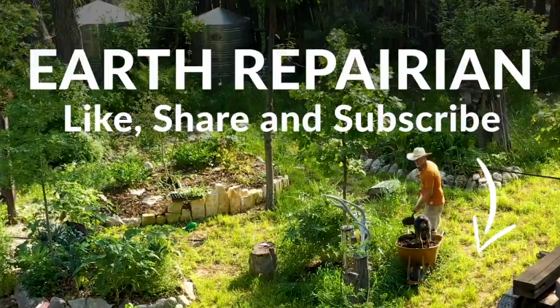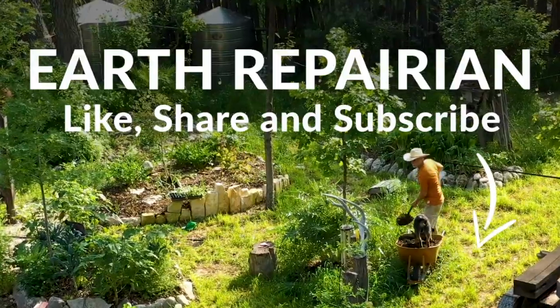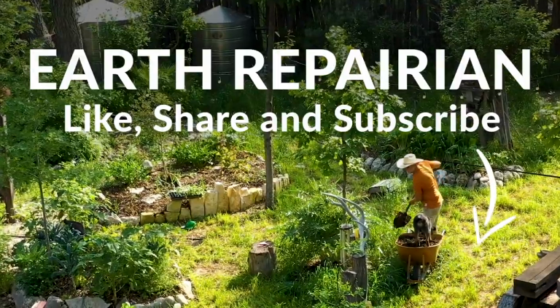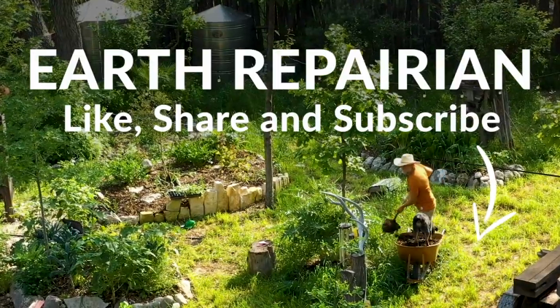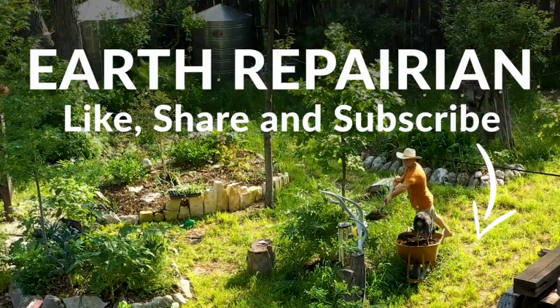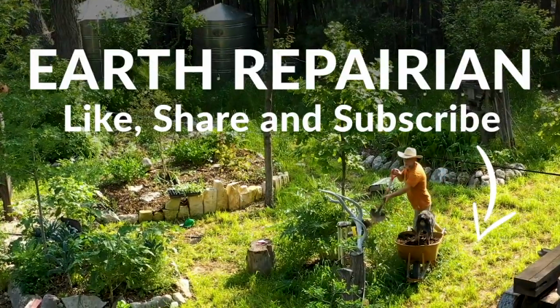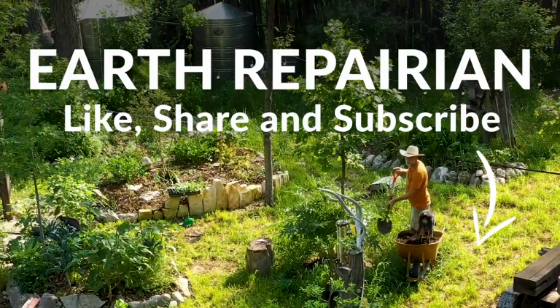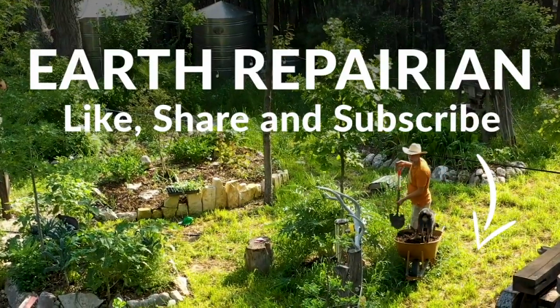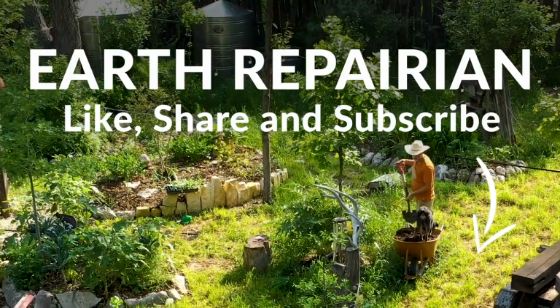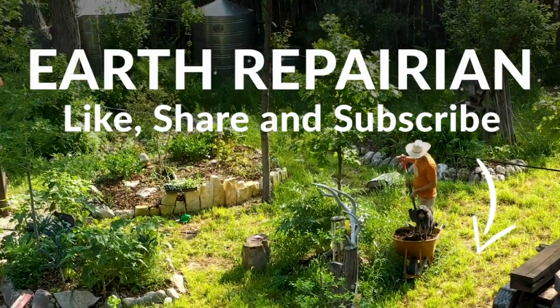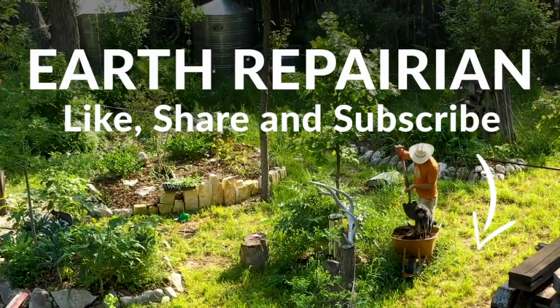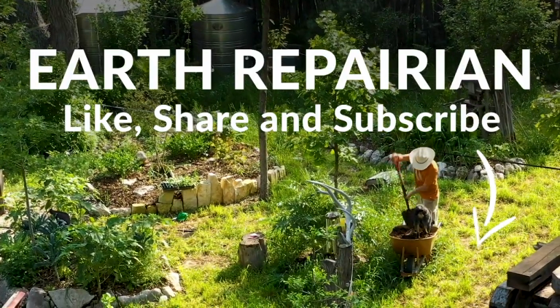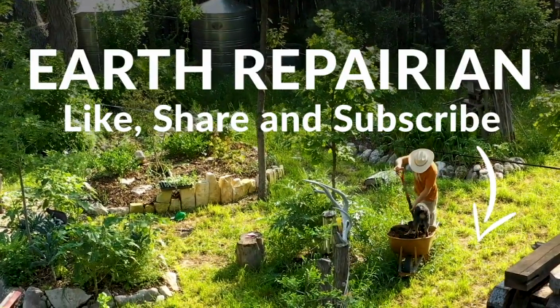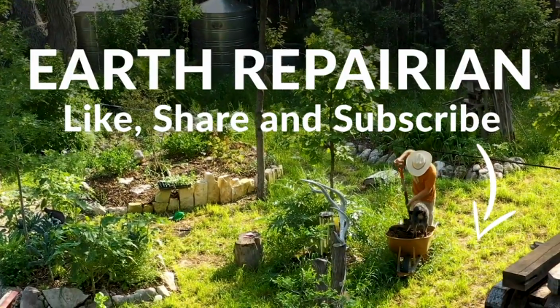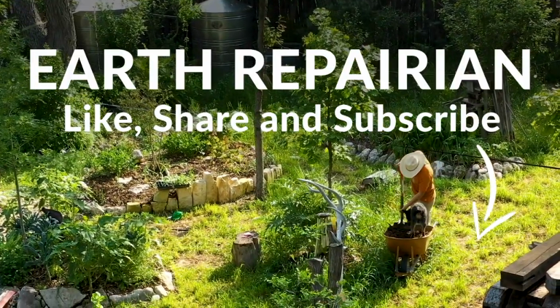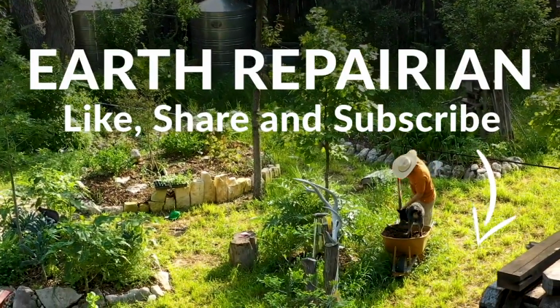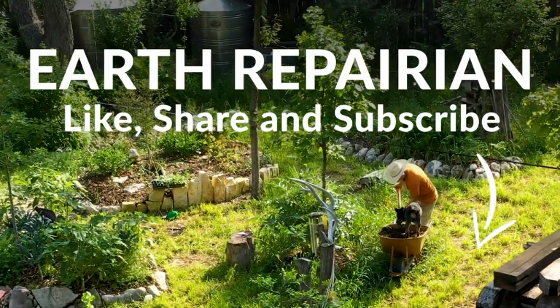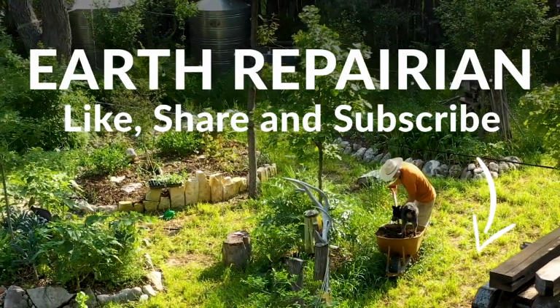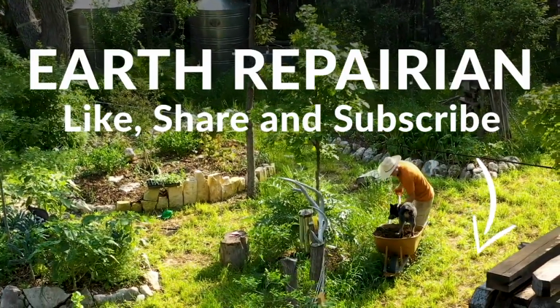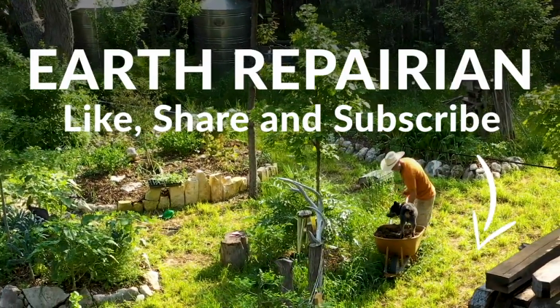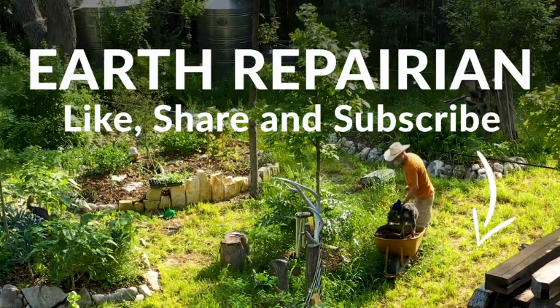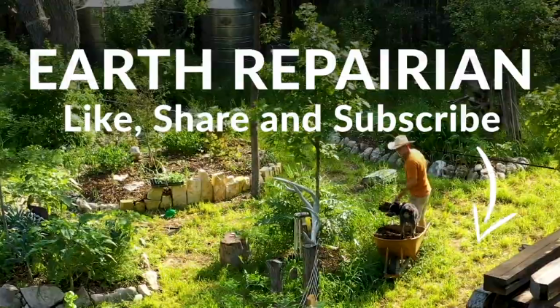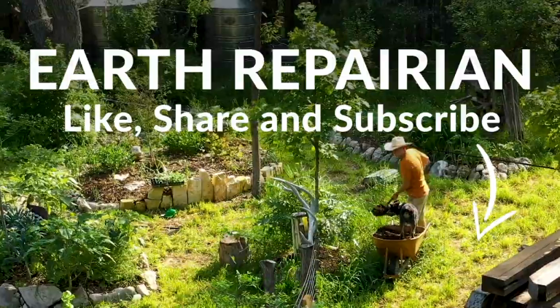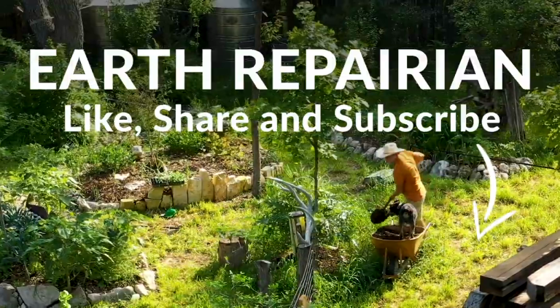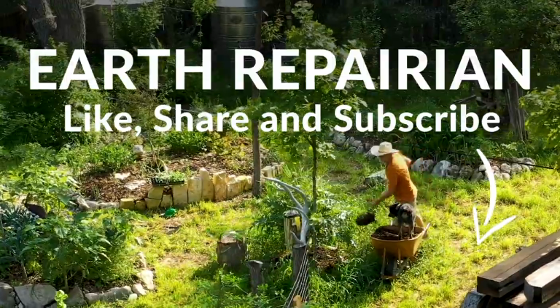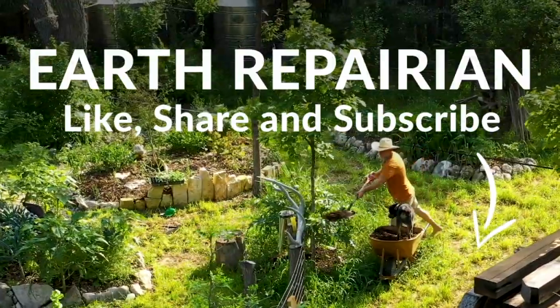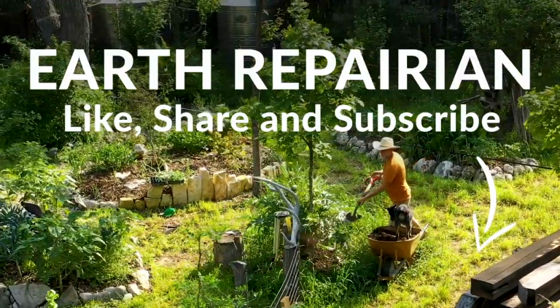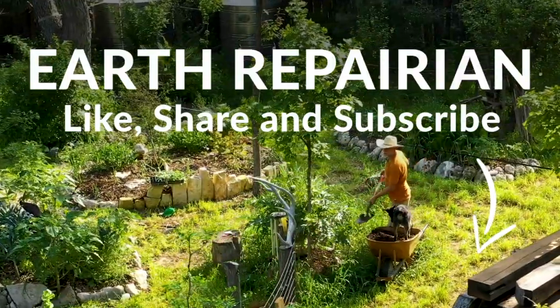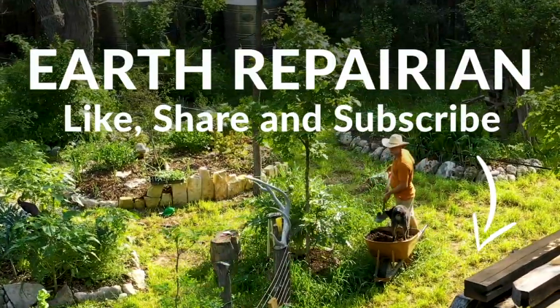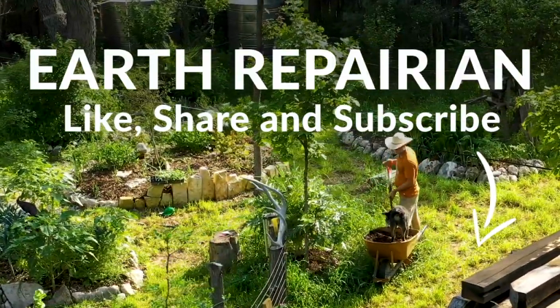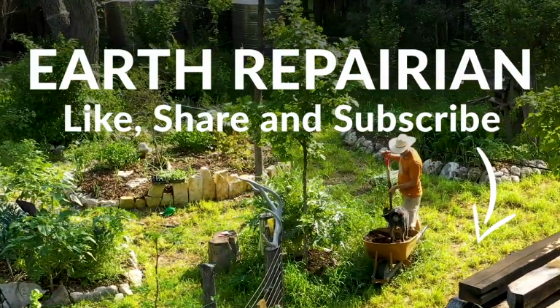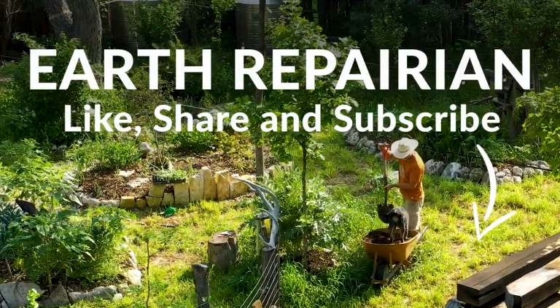If you enjoyed our video, like, share, and subscribe below. And remember, when you heal the earth, you heal yourself.